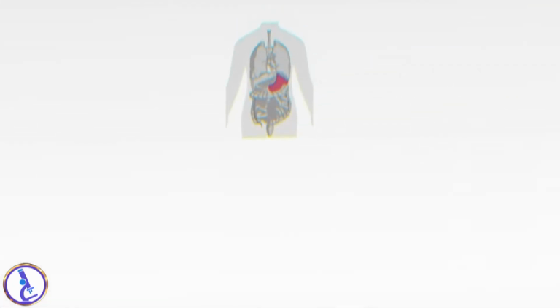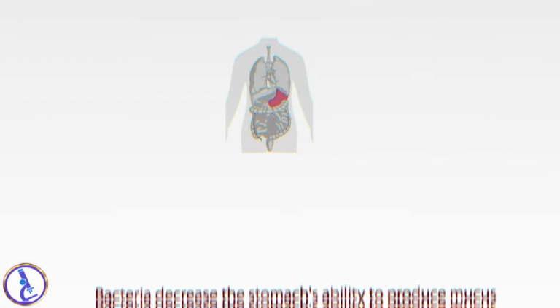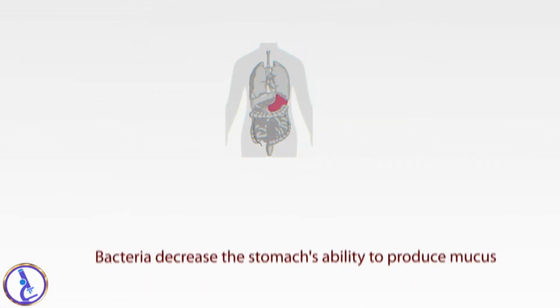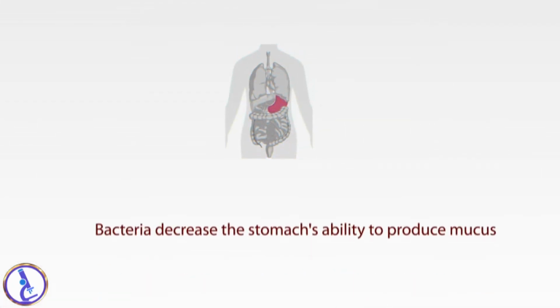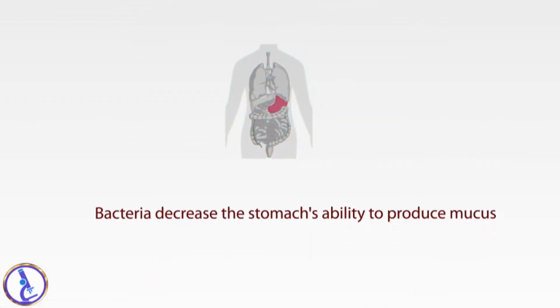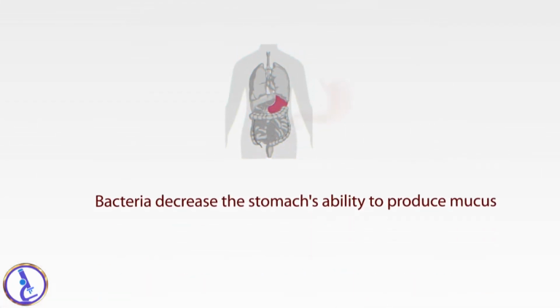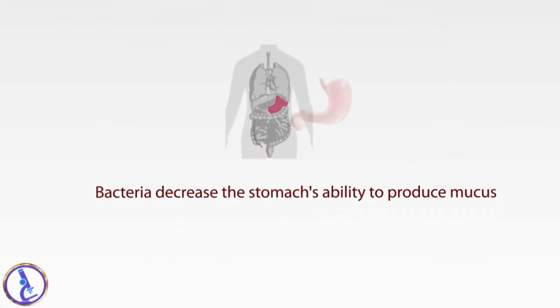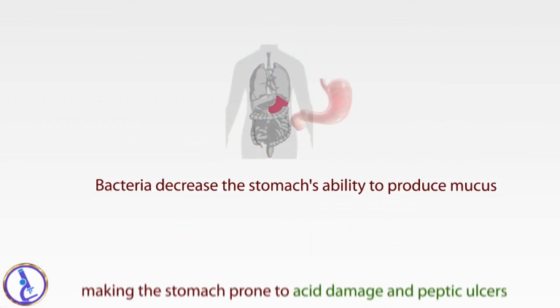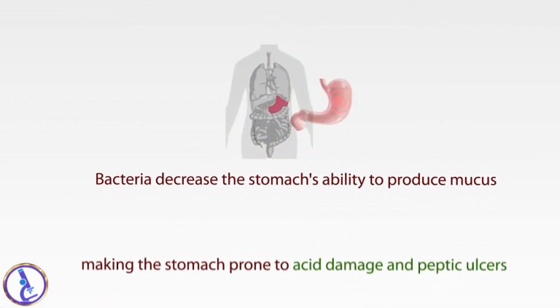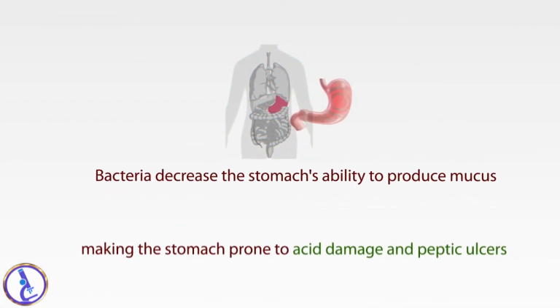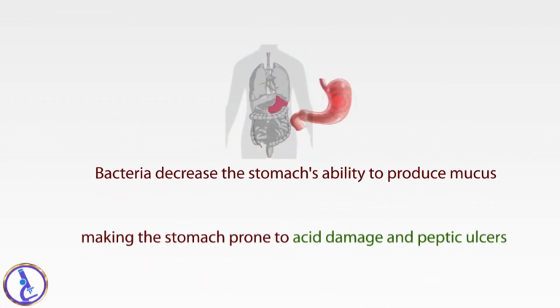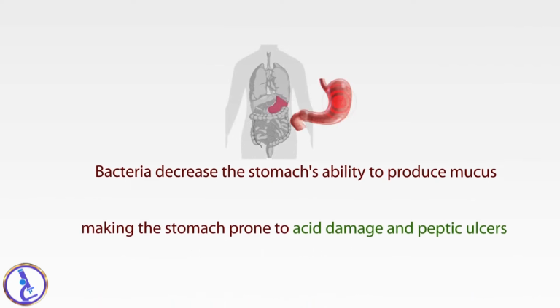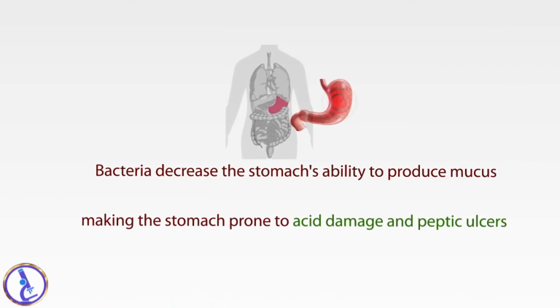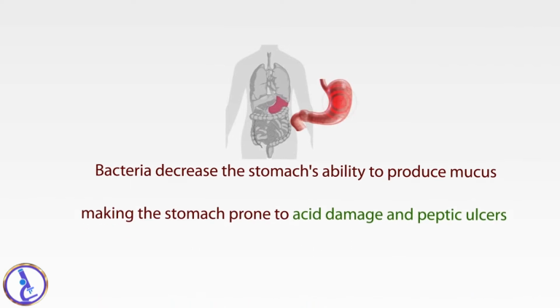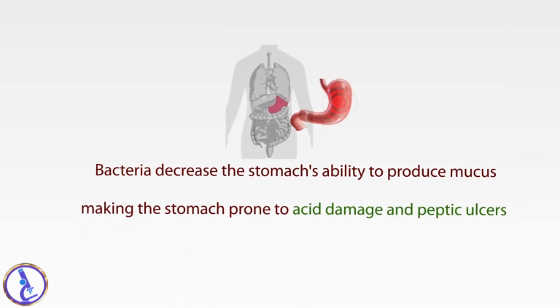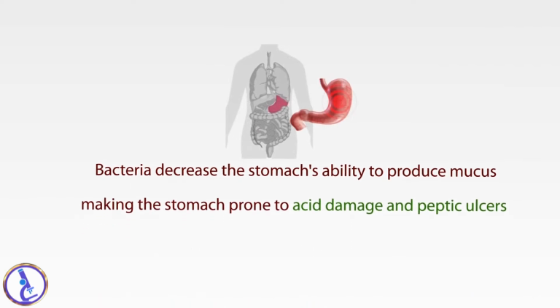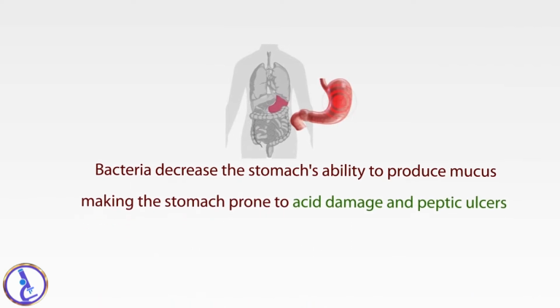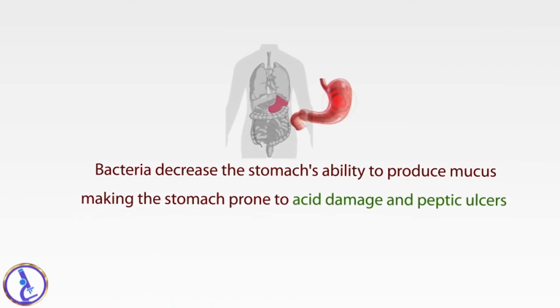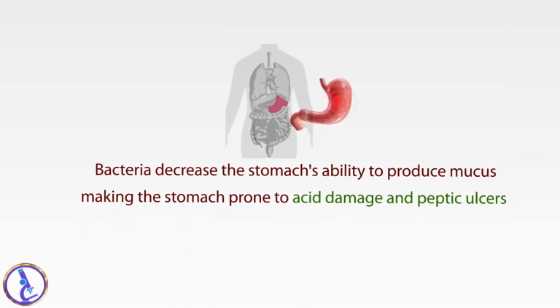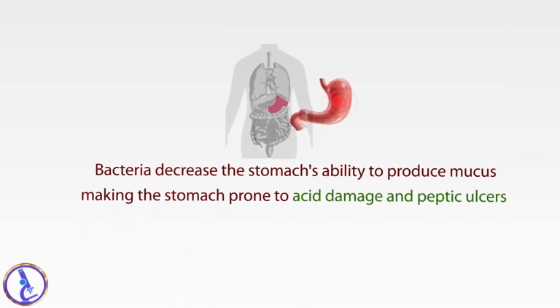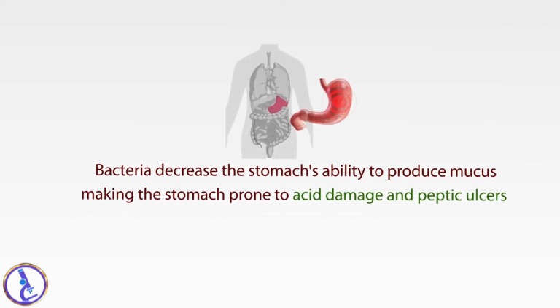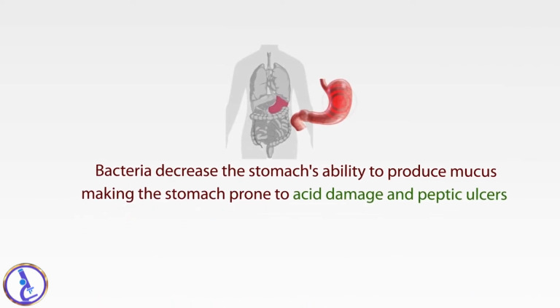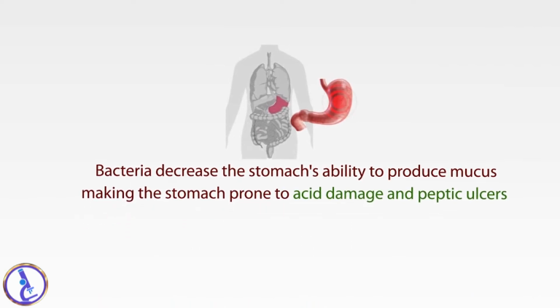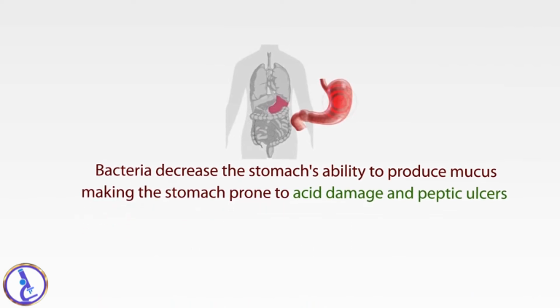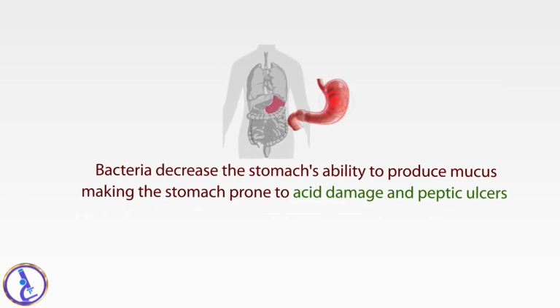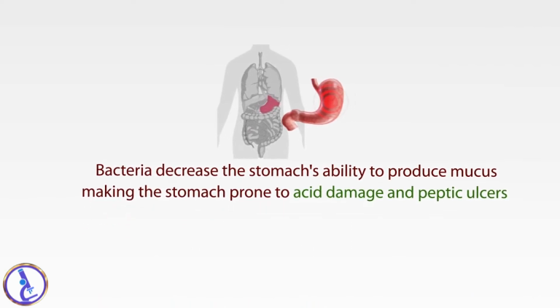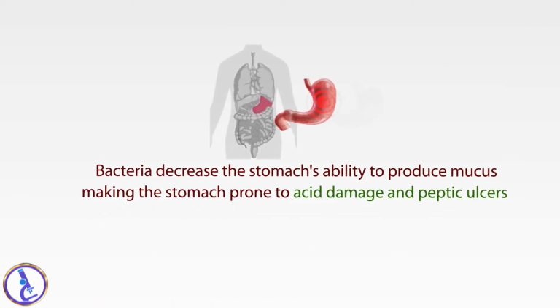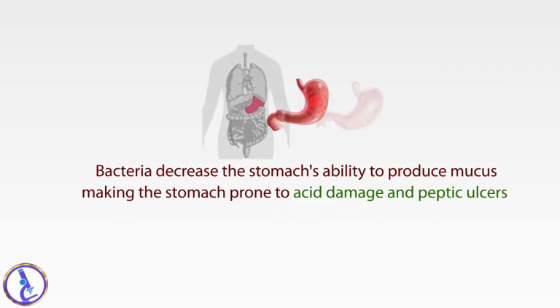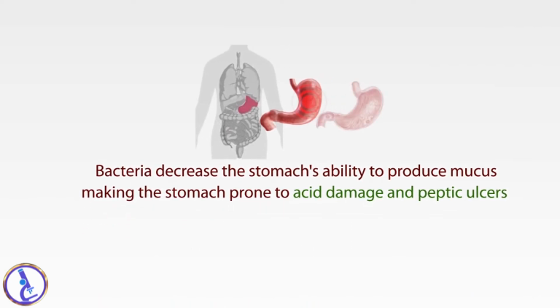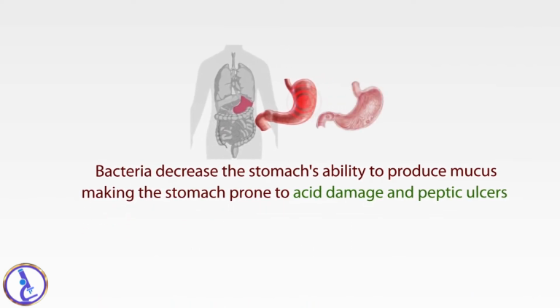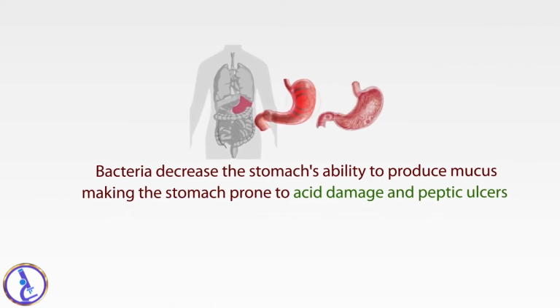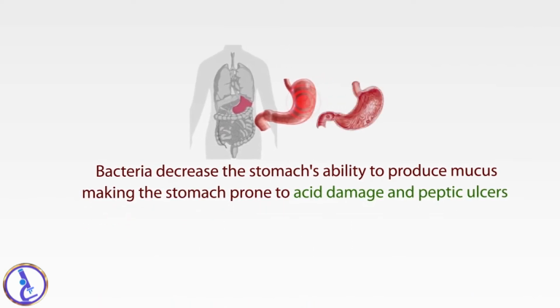The bacteria decrease the stomach's ability to produce mucus, making the stomach prone to acid damage and peptic ulcers.